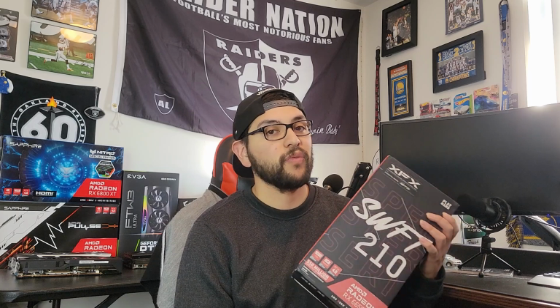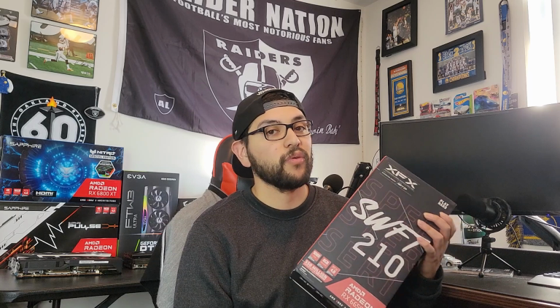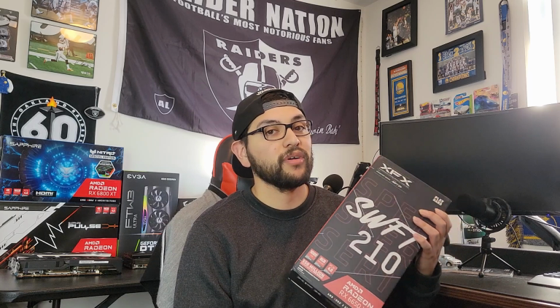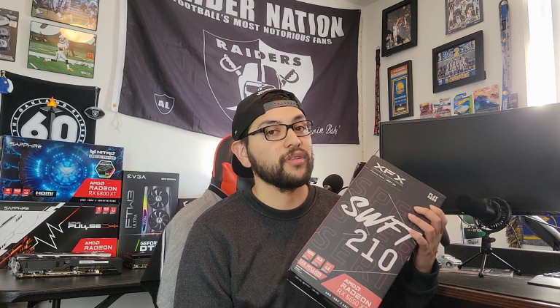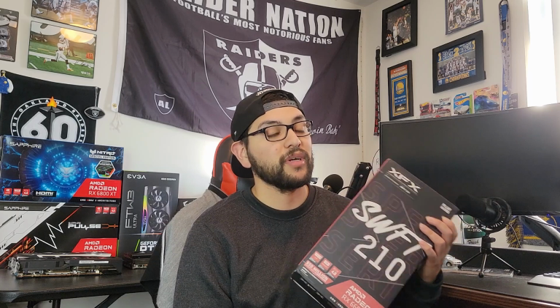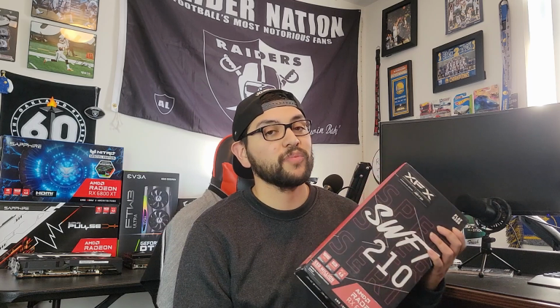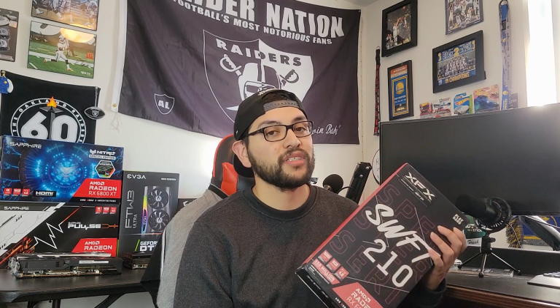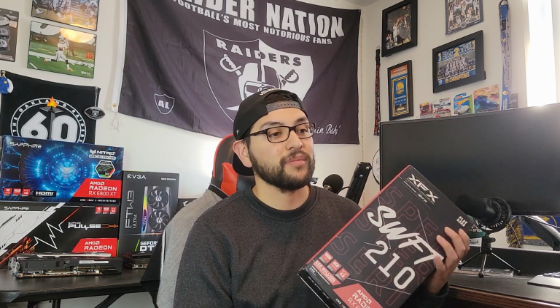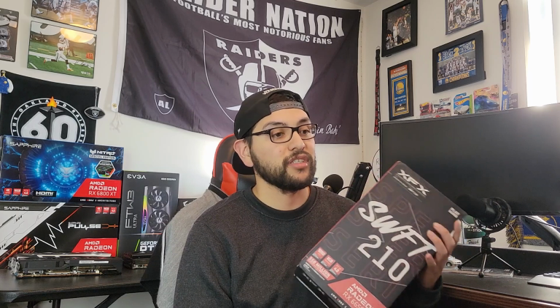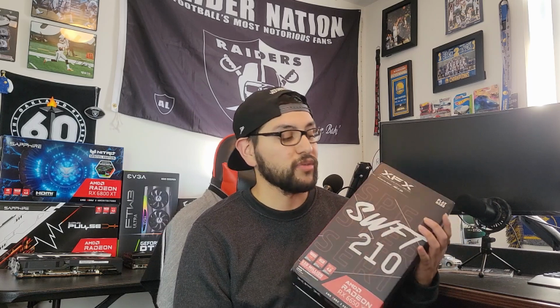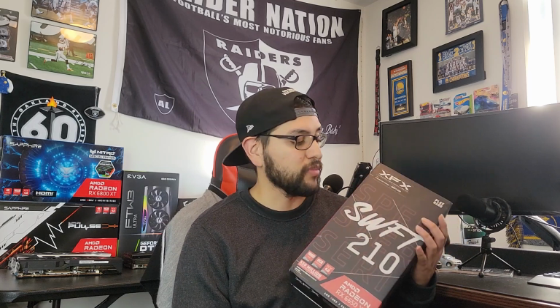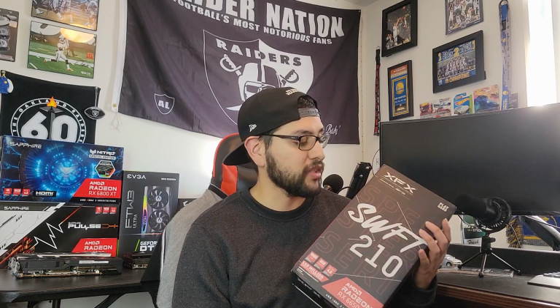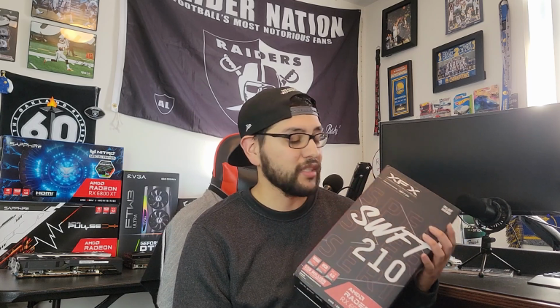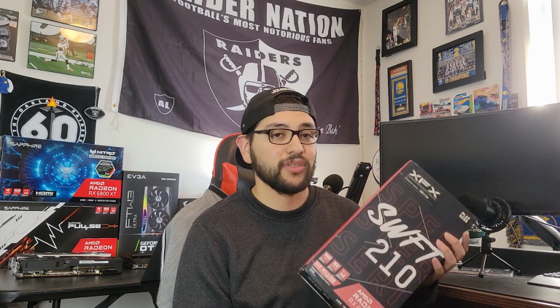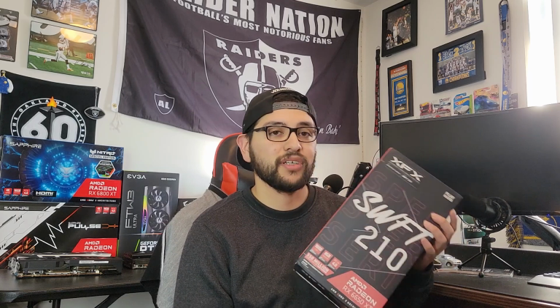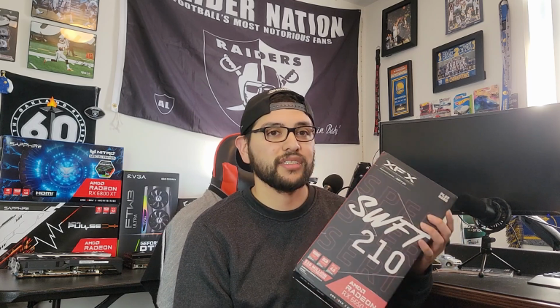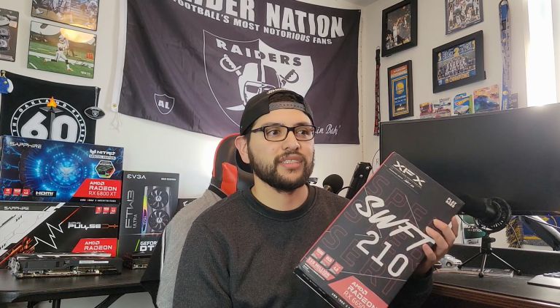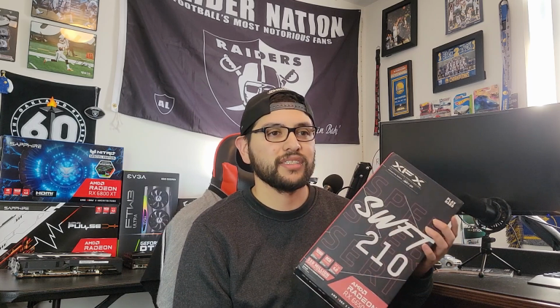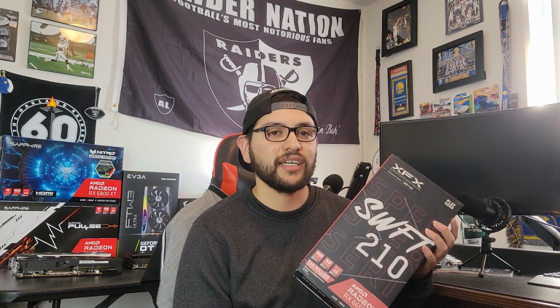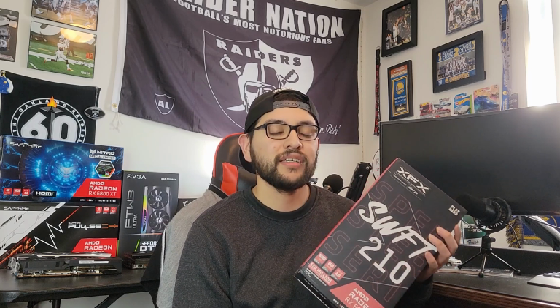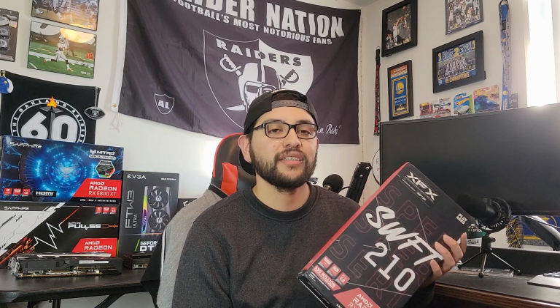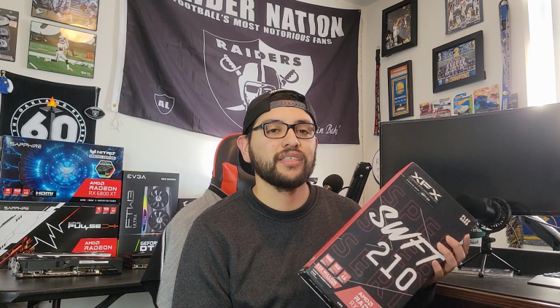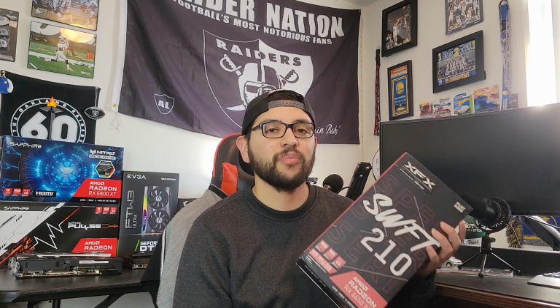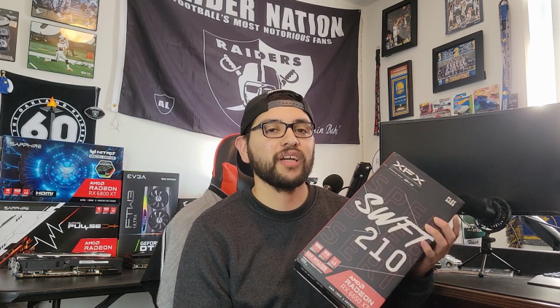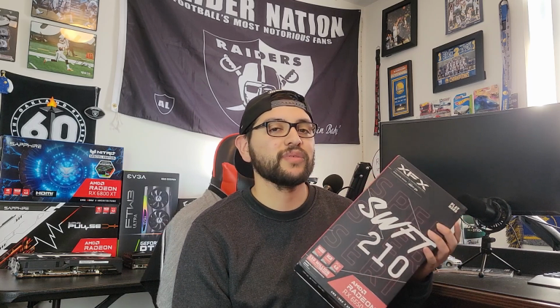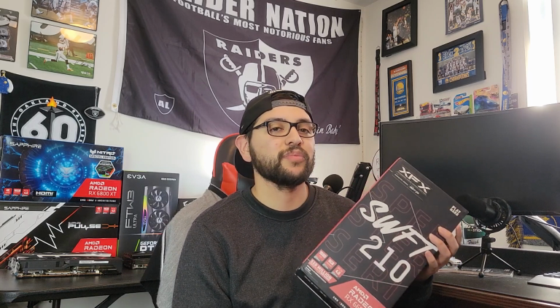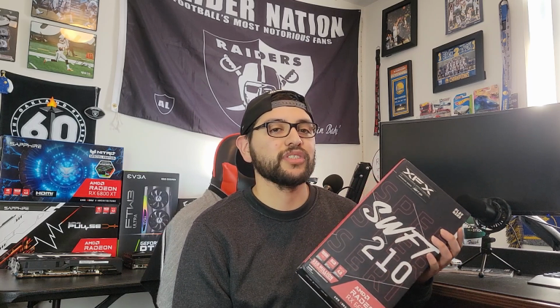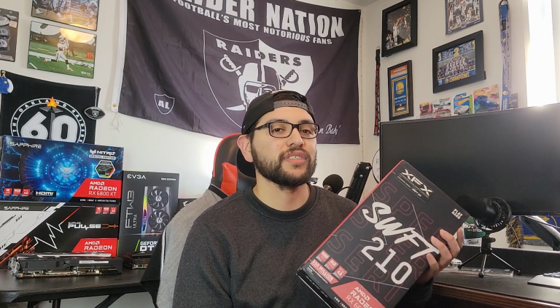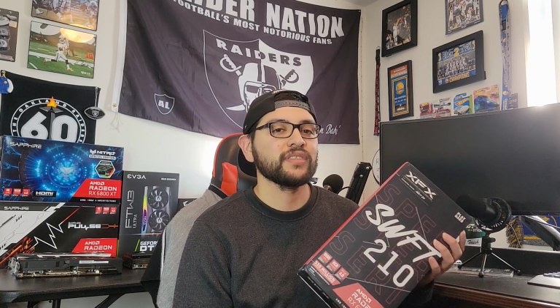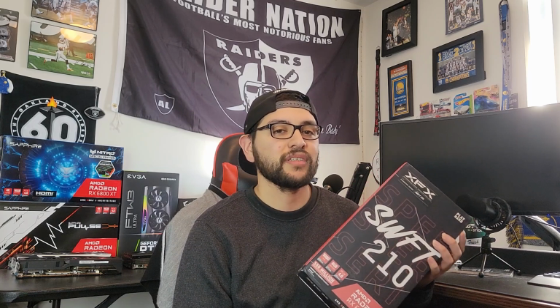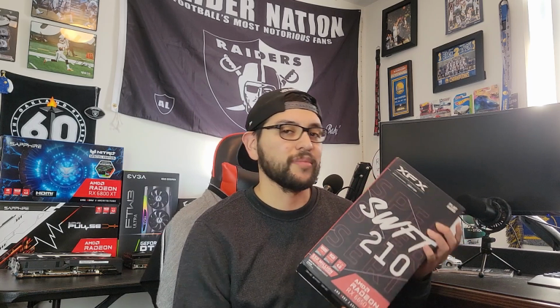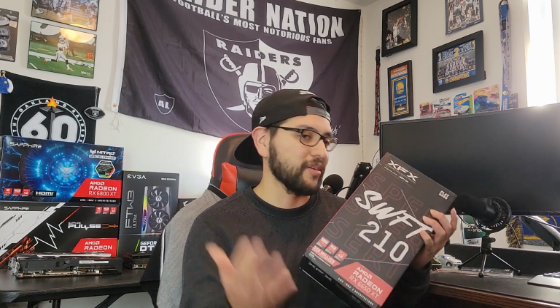But before we go to the benchmarks, I'm going to do an unboxing and show the contents inside to help you guys with your purchase.